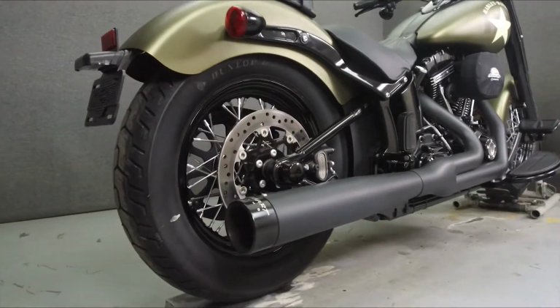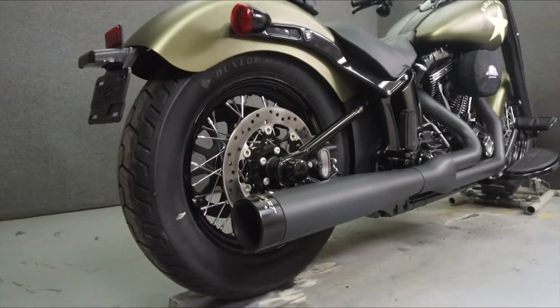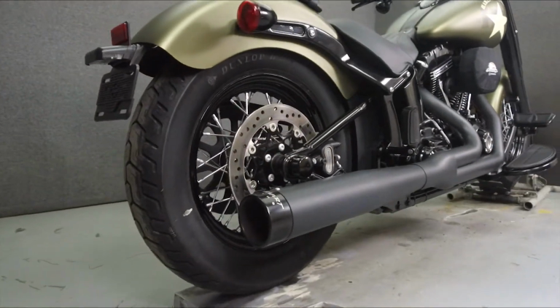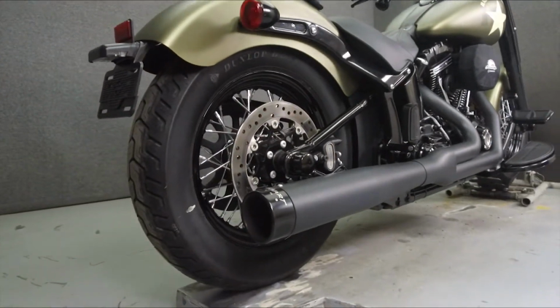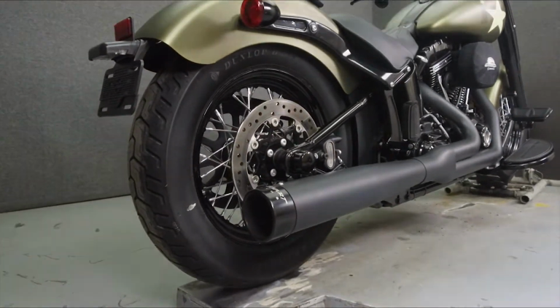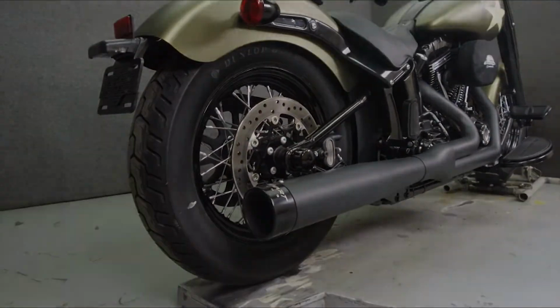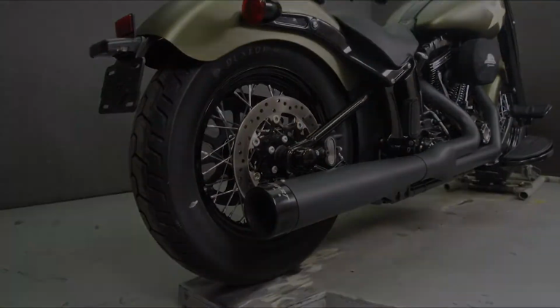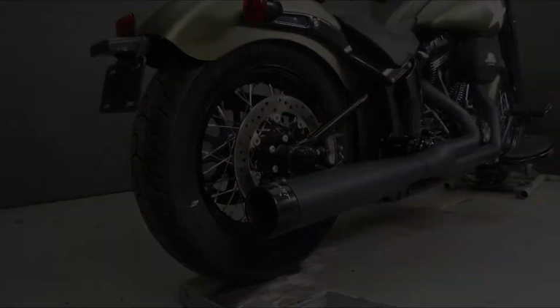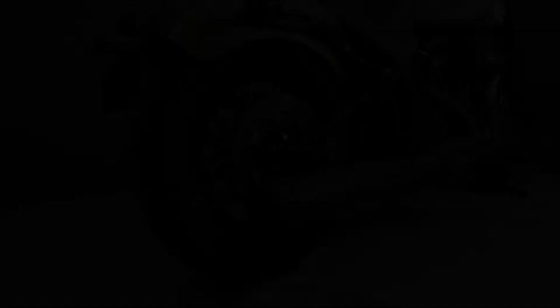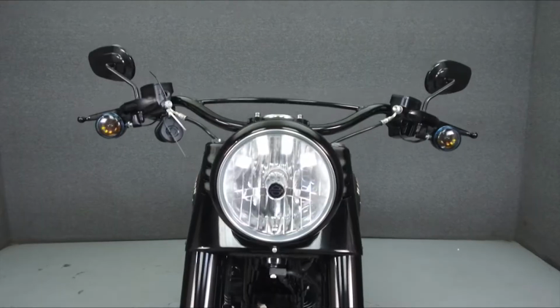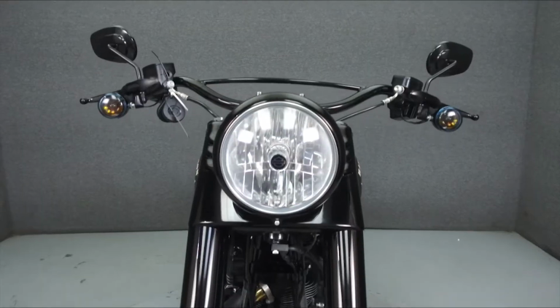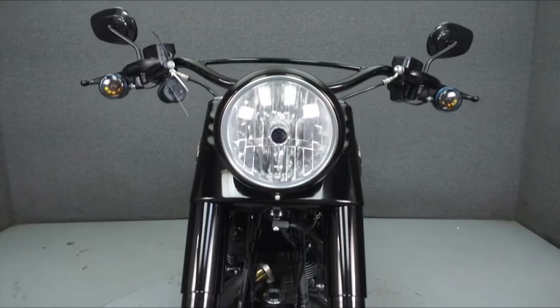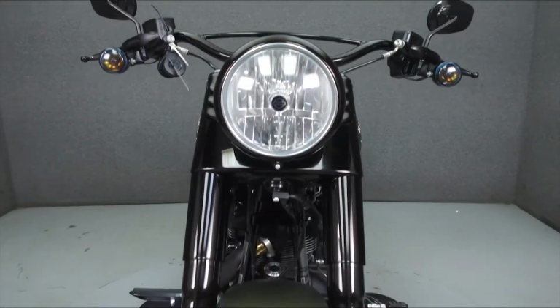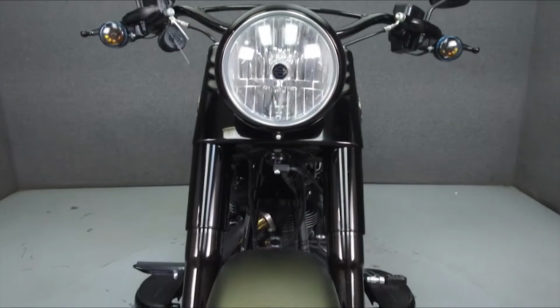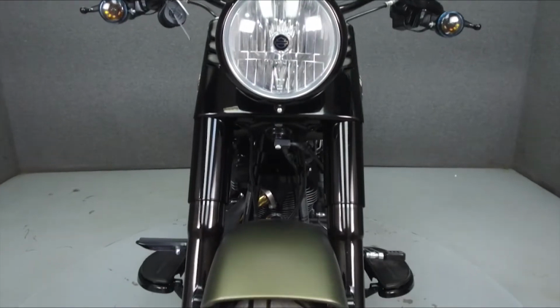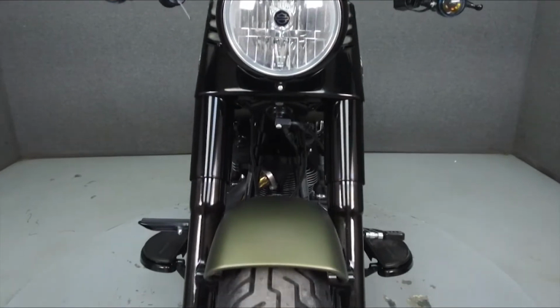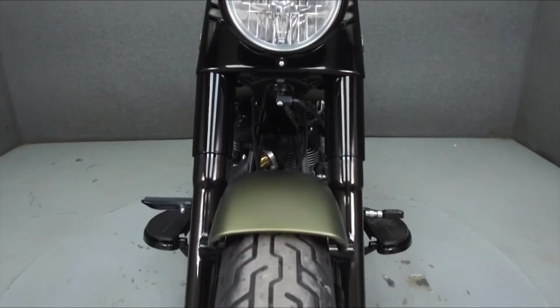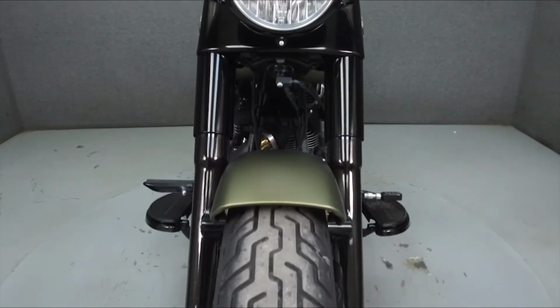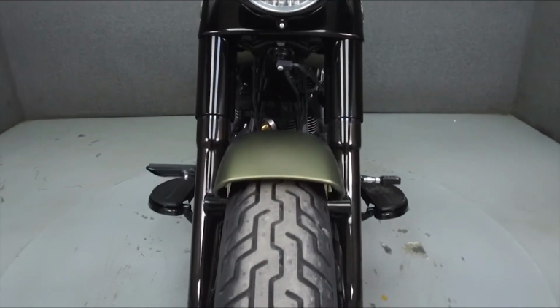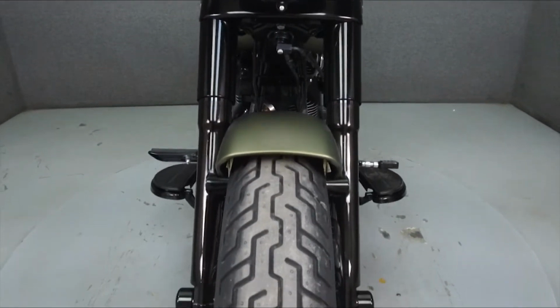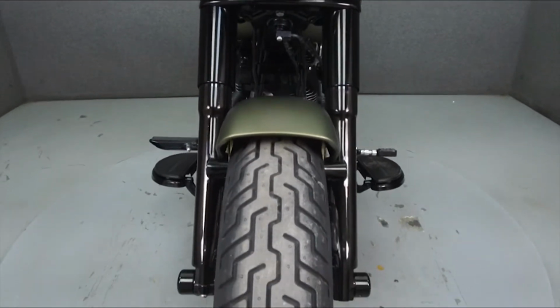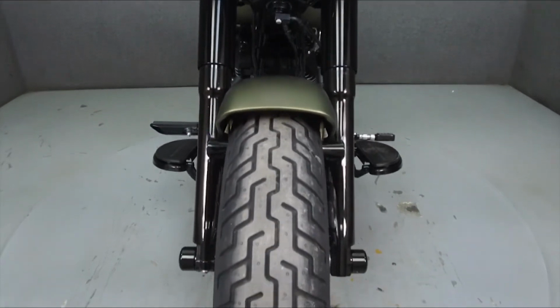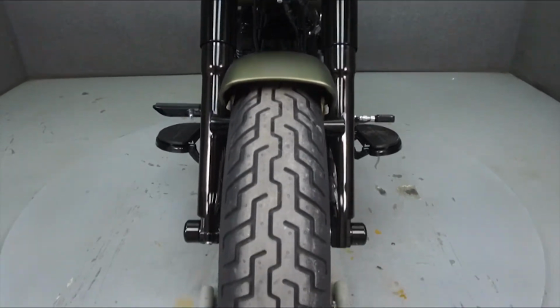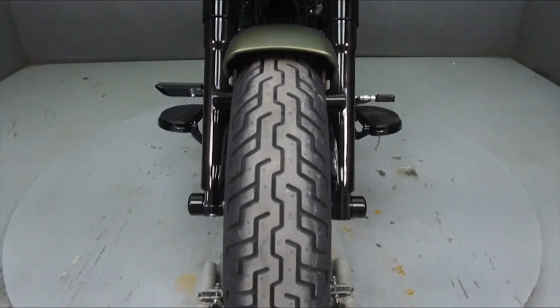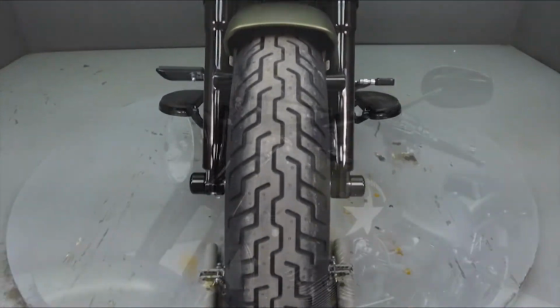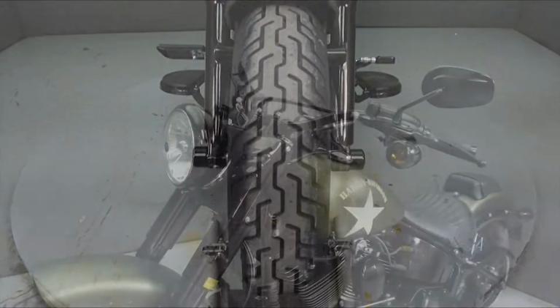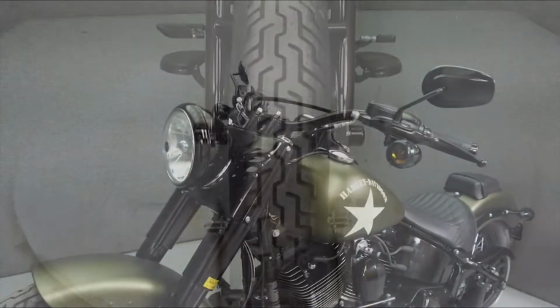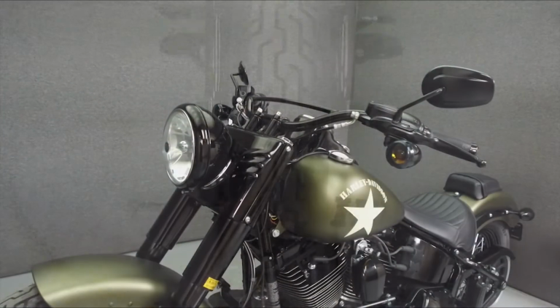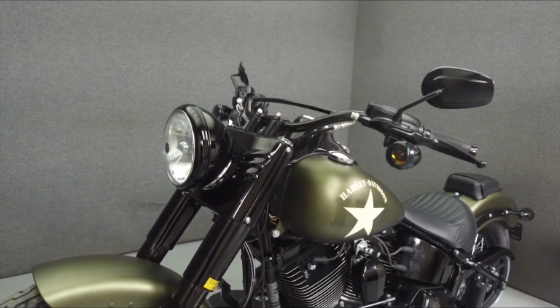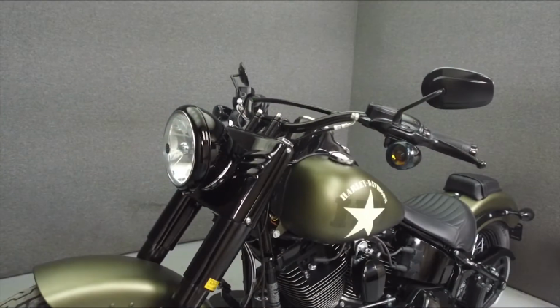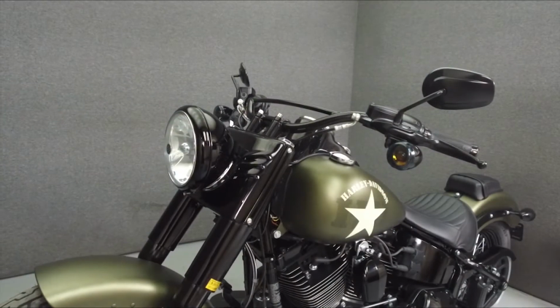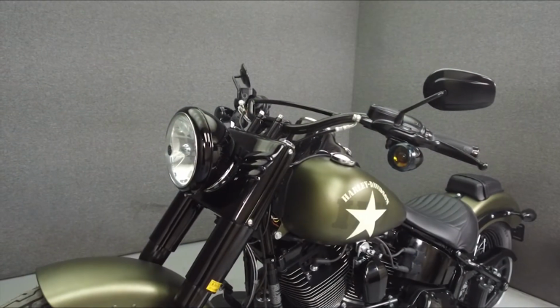It has a seat height of 28.2 inches and a dry weight of 682 pounds. This bike comes equipped with cruise control and ABS.